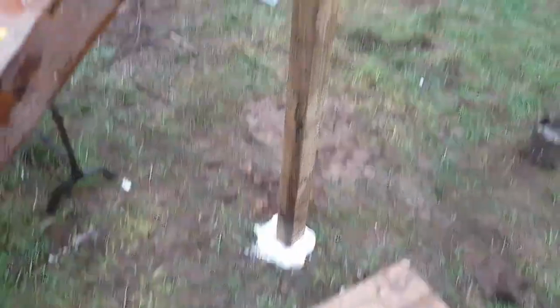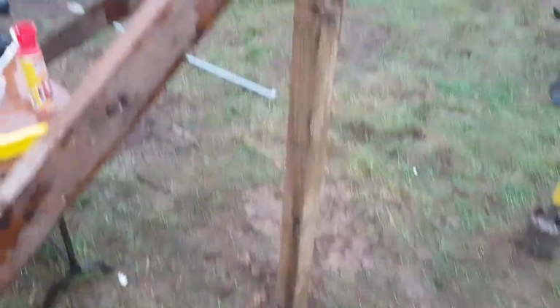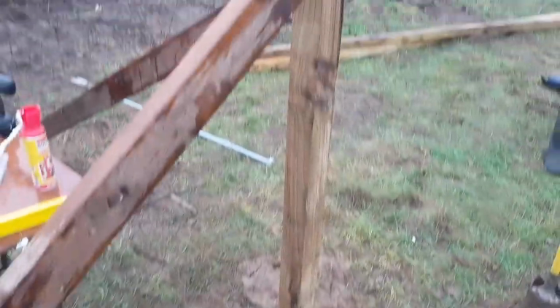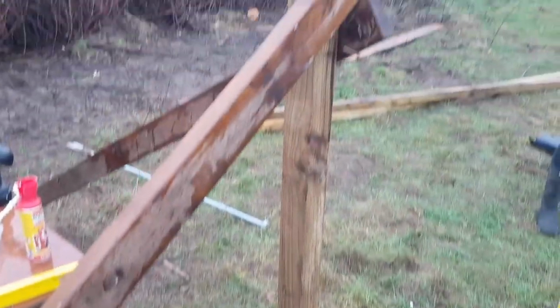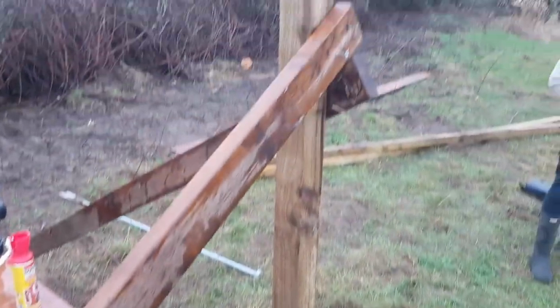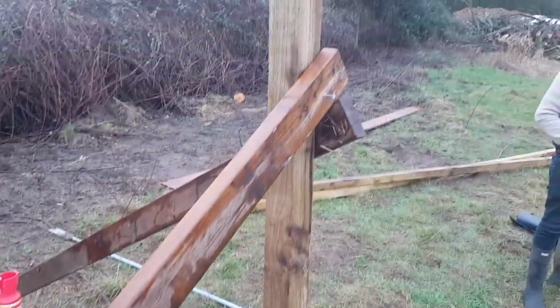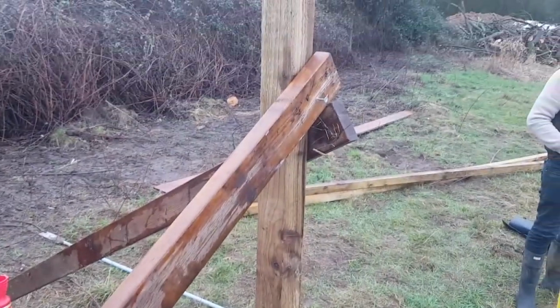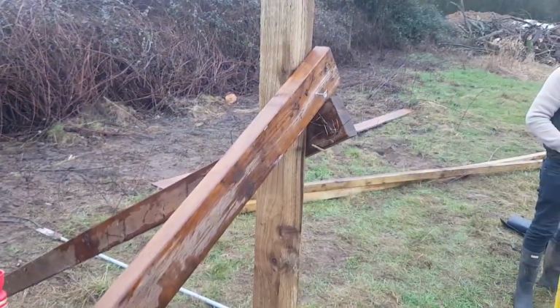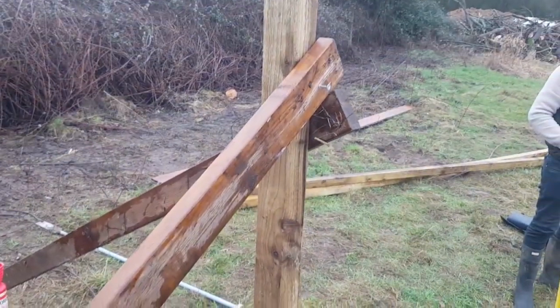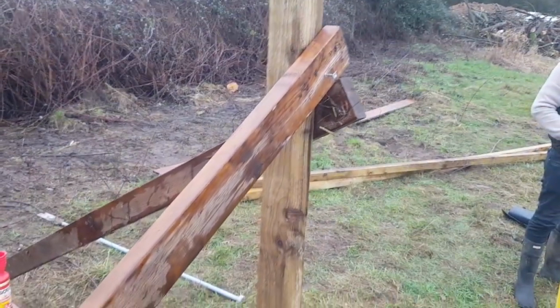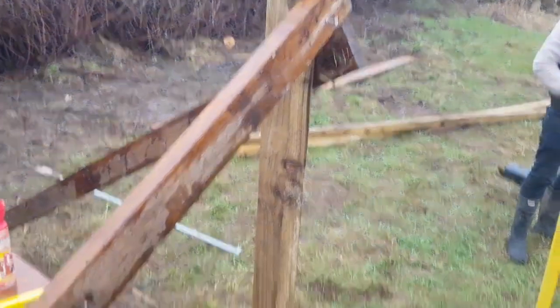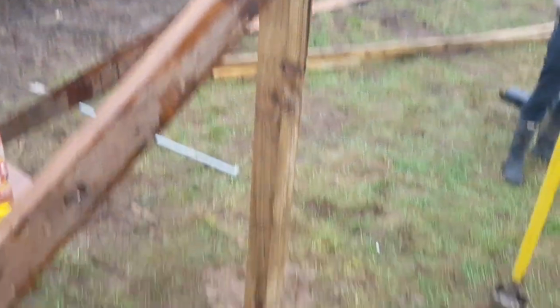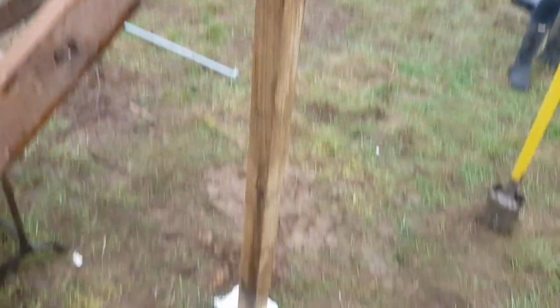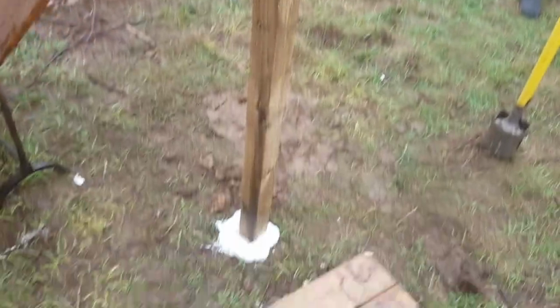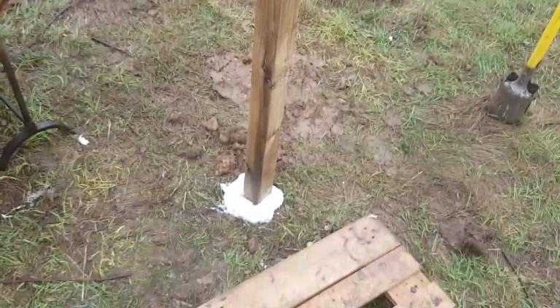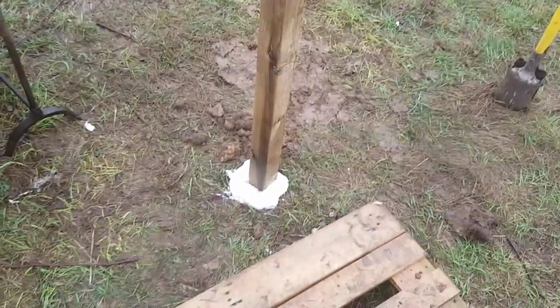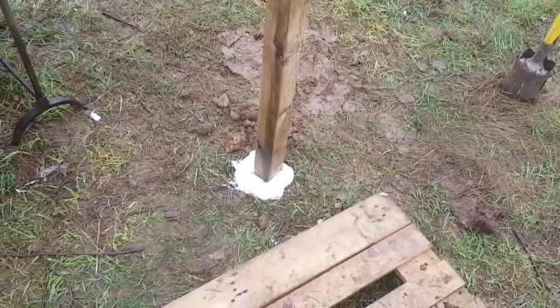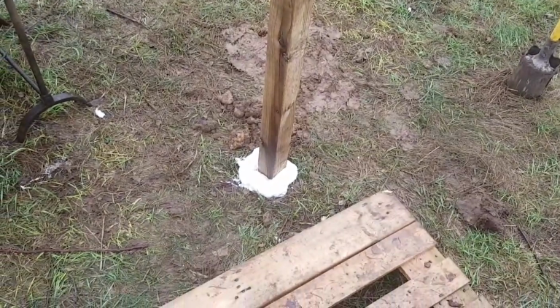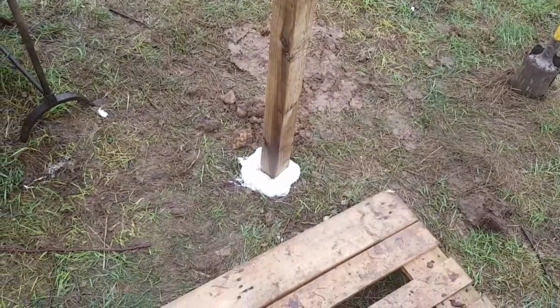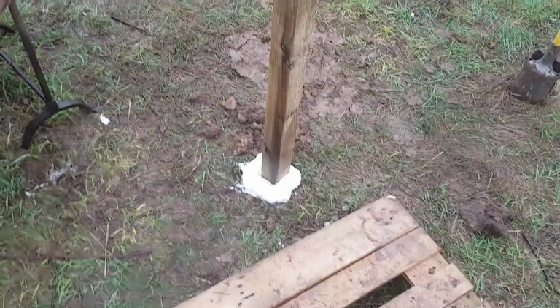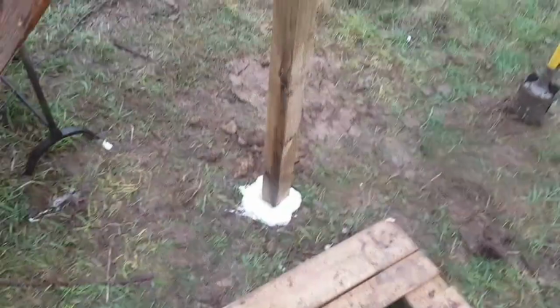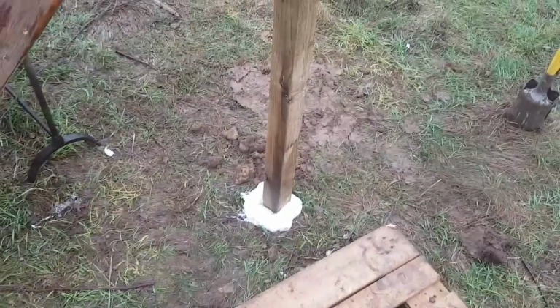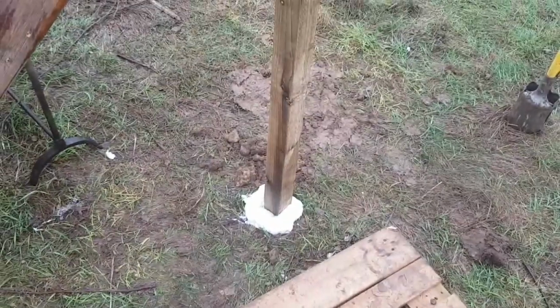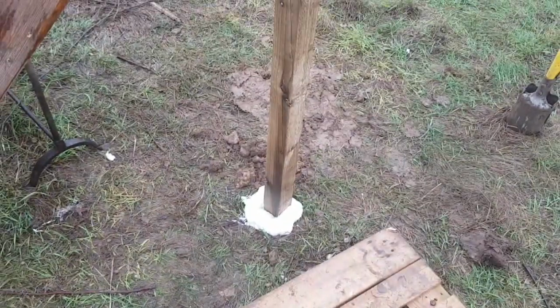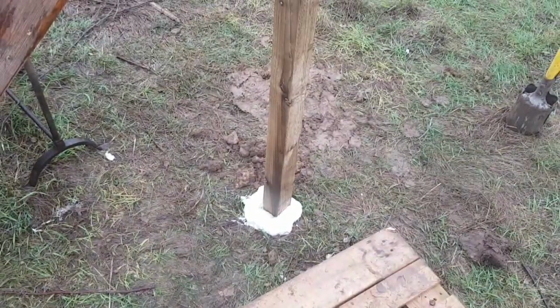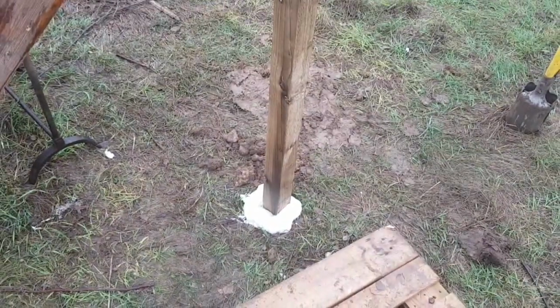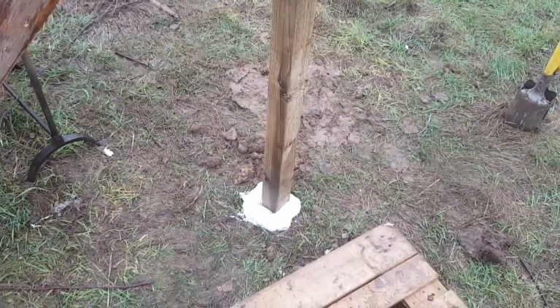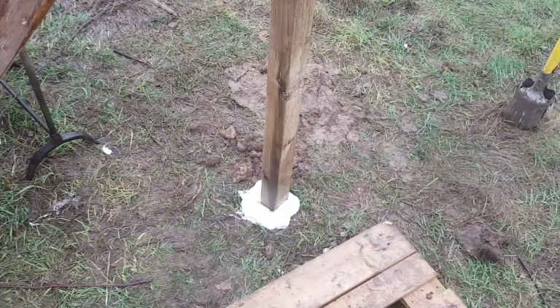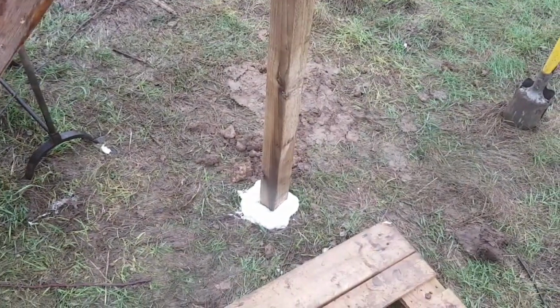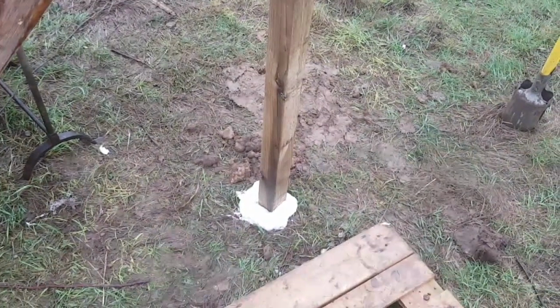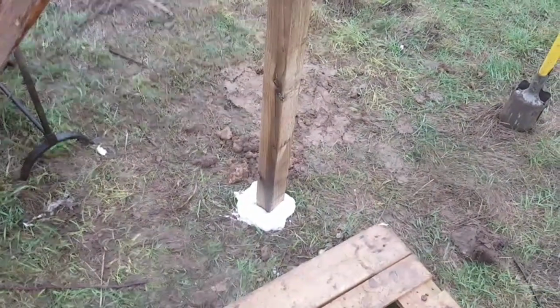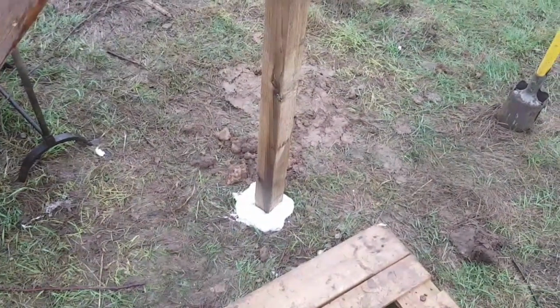And here we have it — post in, a bit of bracing on to hold it whilst the foam sets. That's it, job done. Till next time.